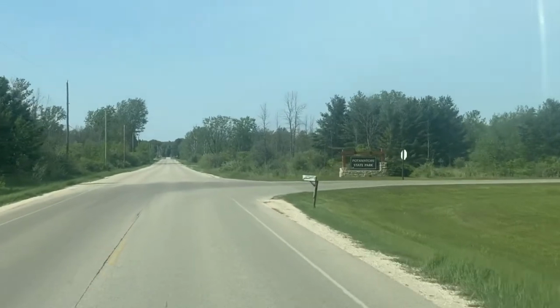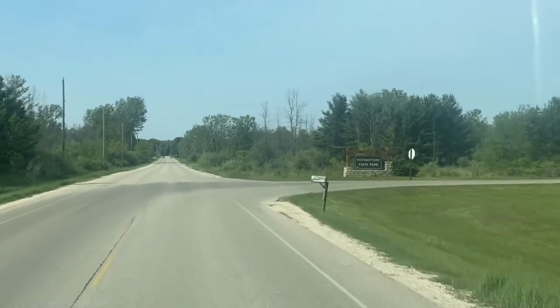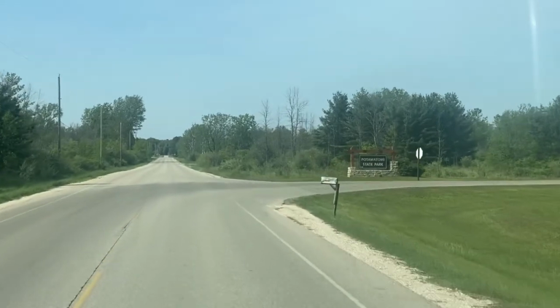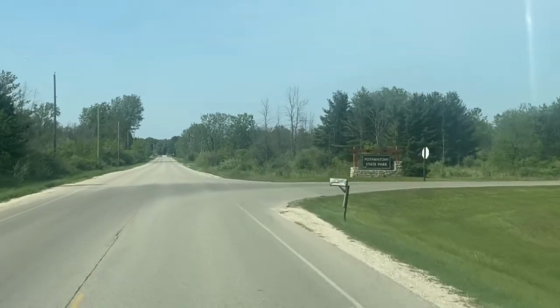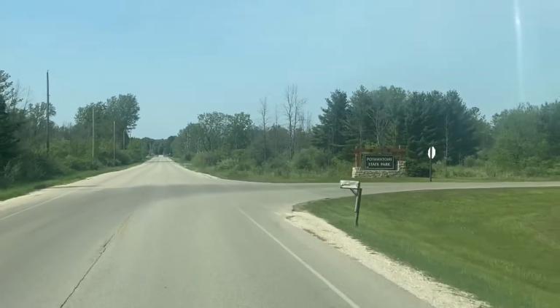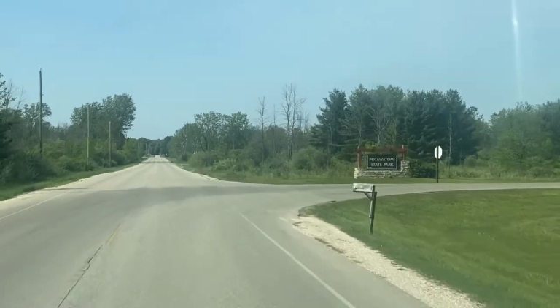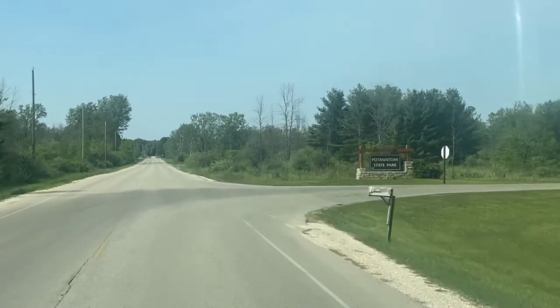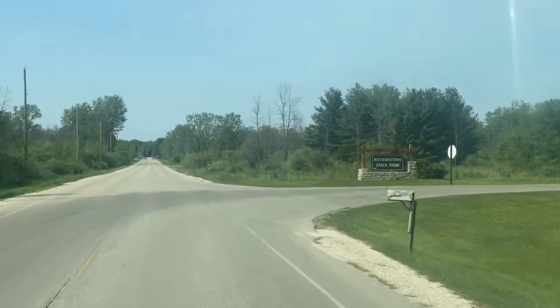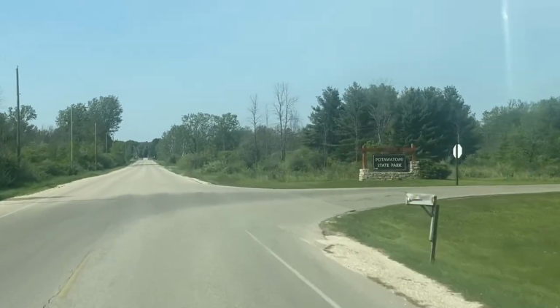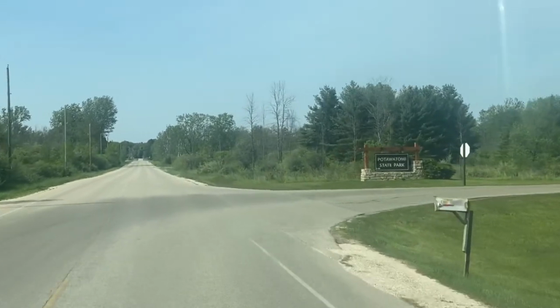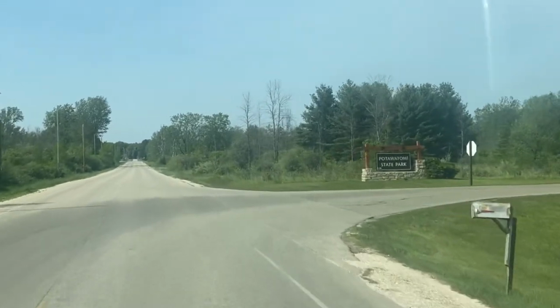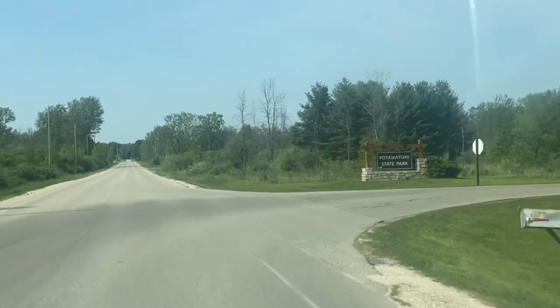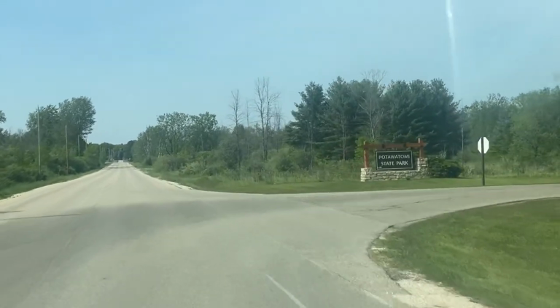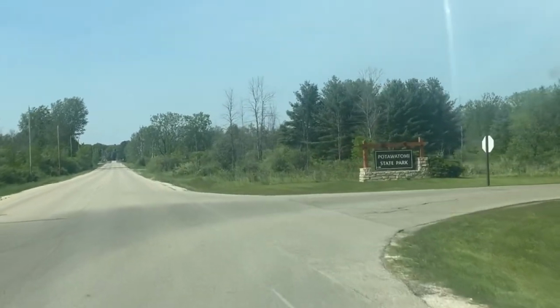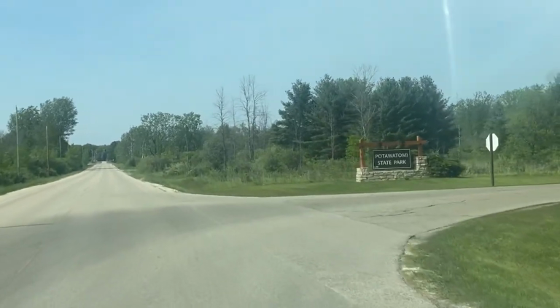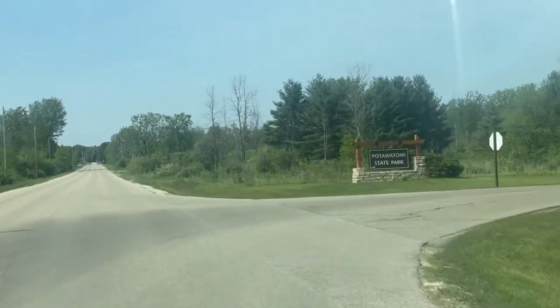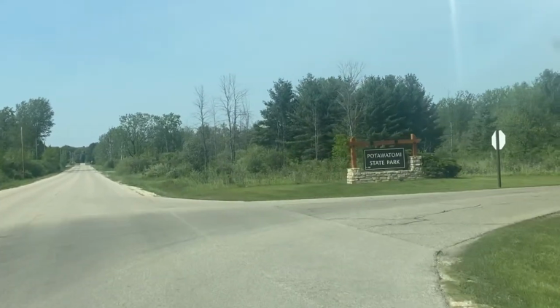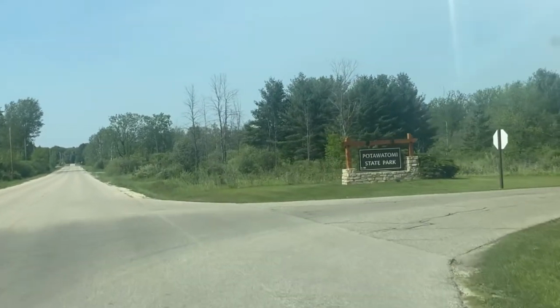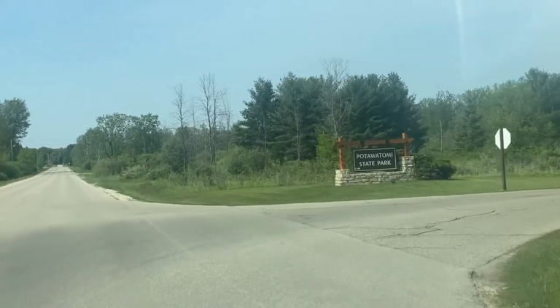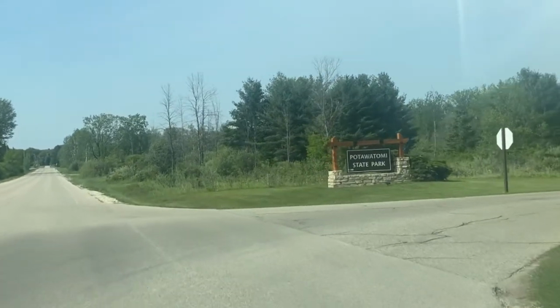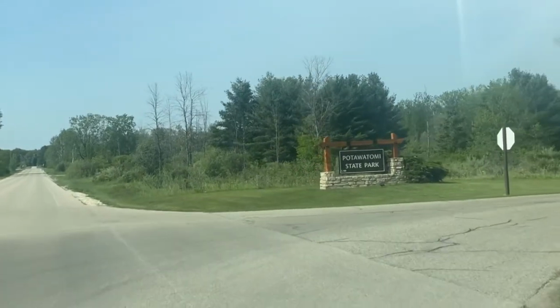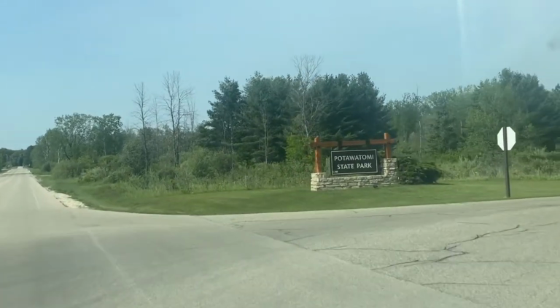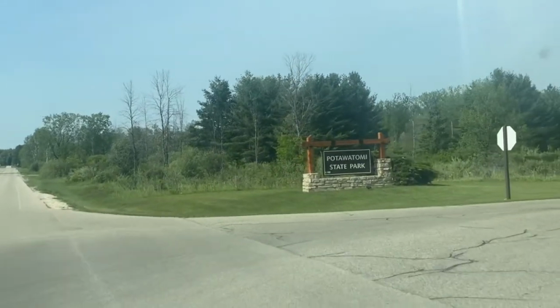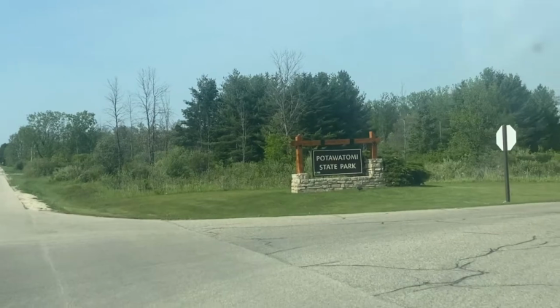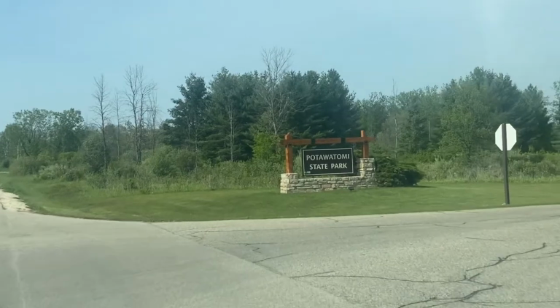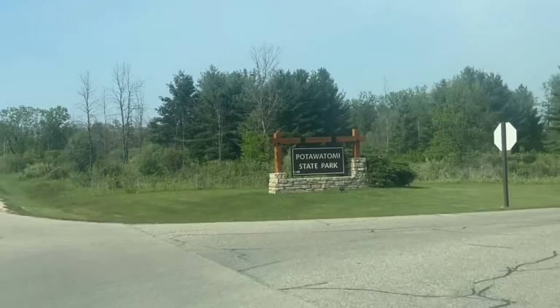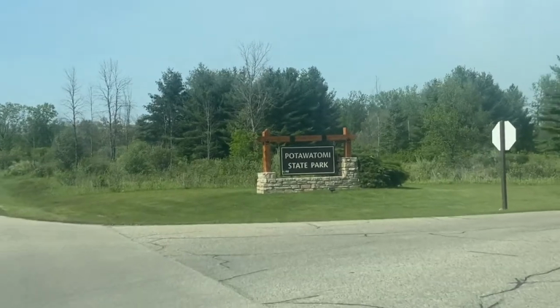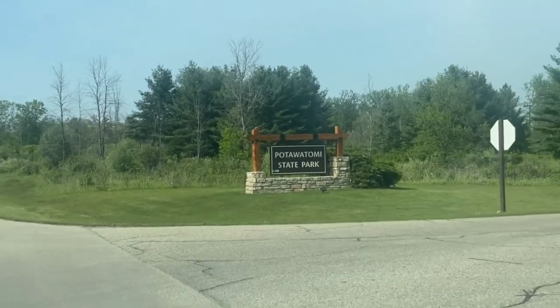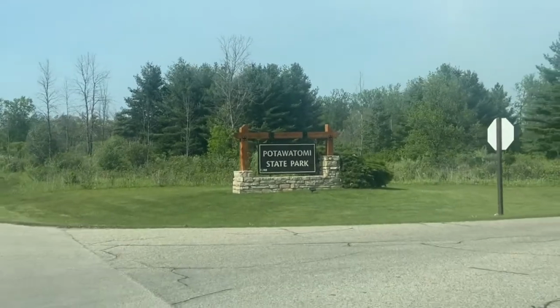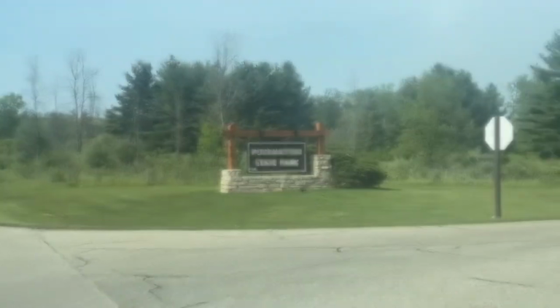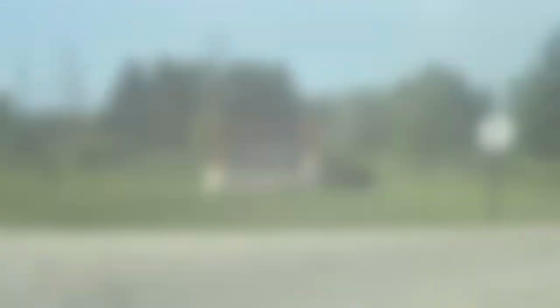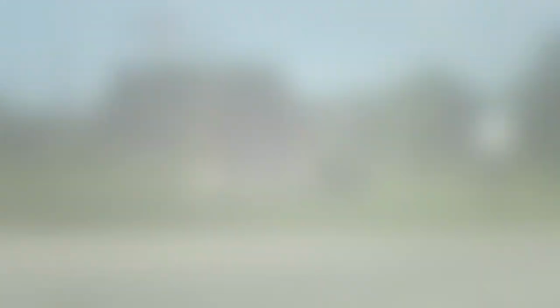After a great day walking around downtown and learning all about Door County and Sturgeon Bay, it's time to head to the campground and get some rest.